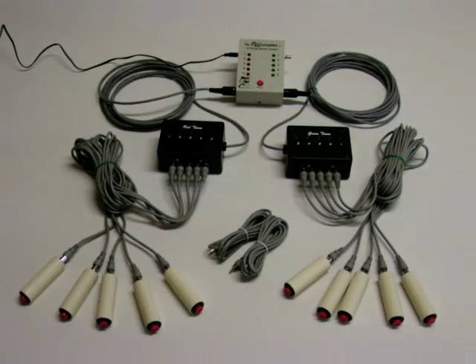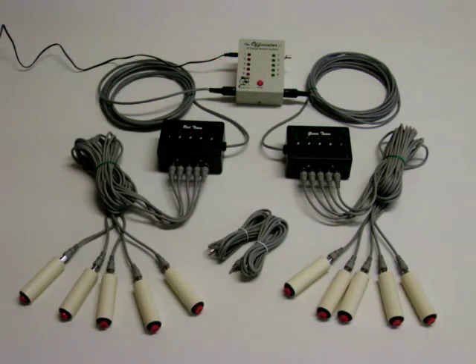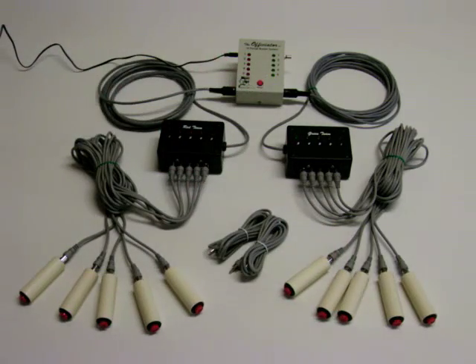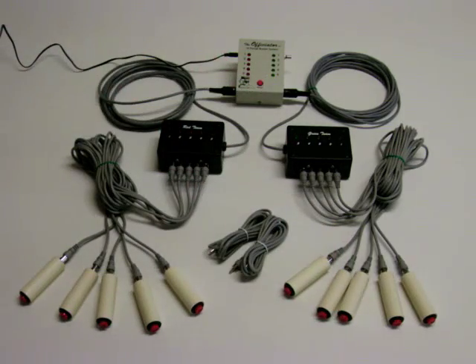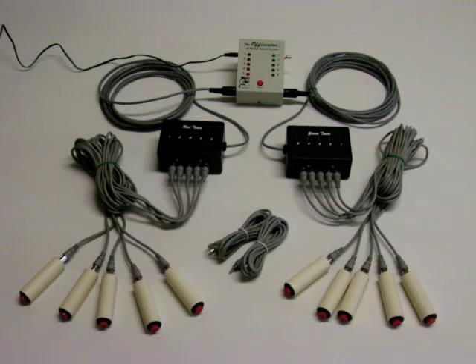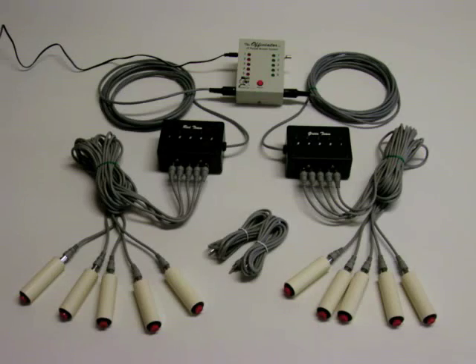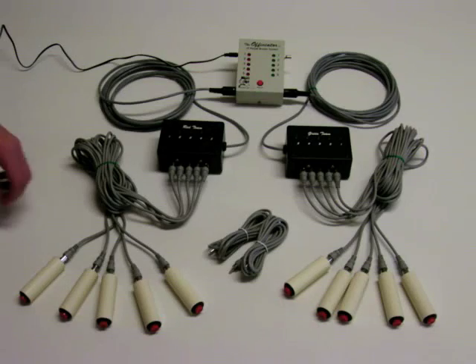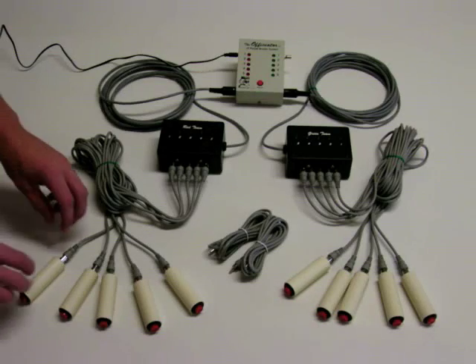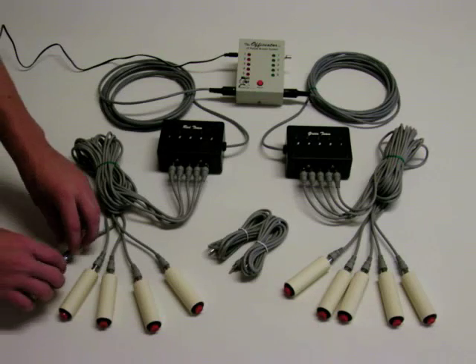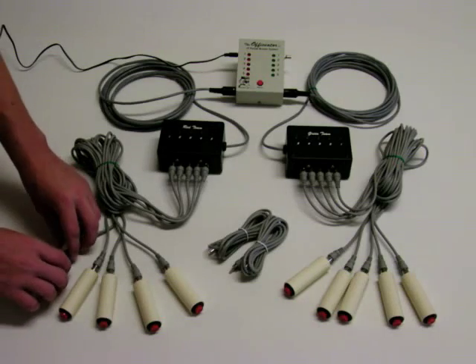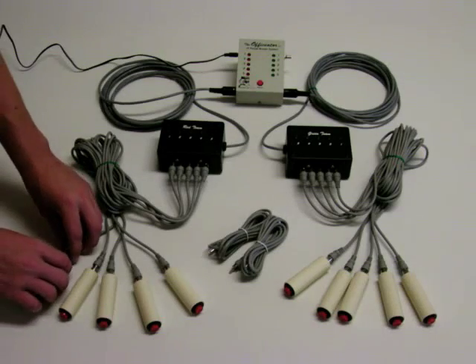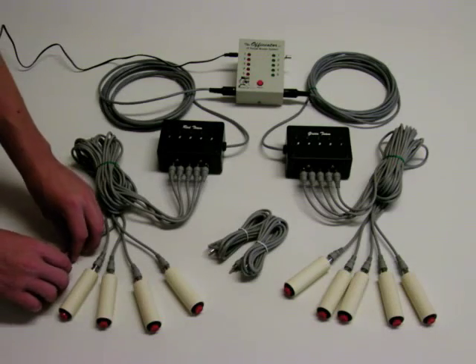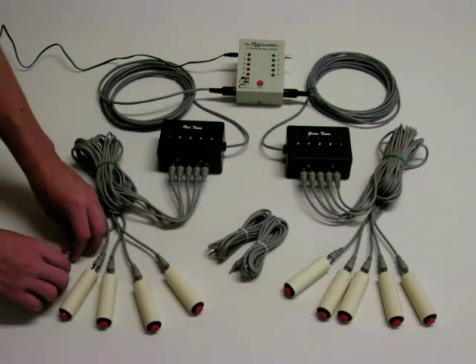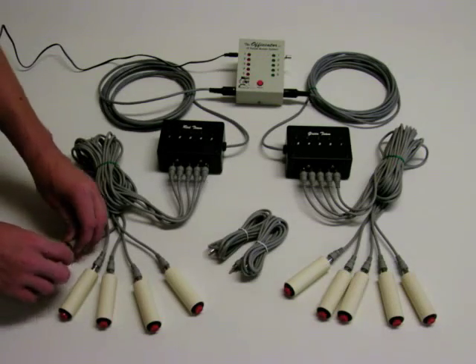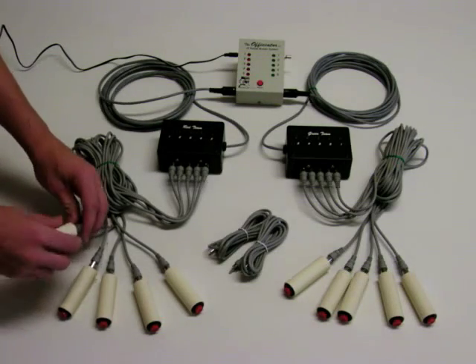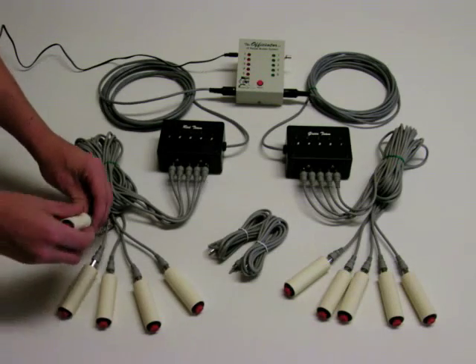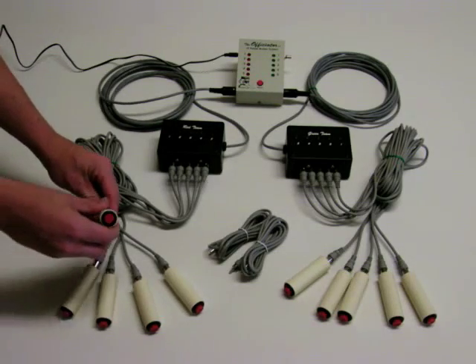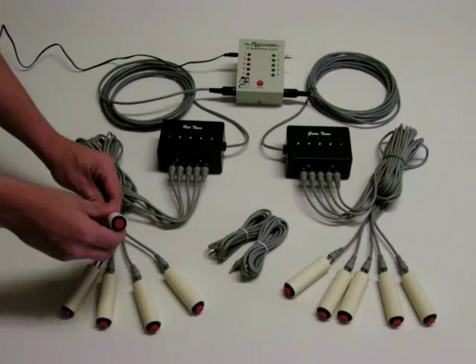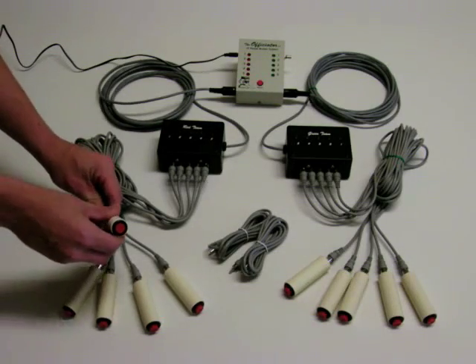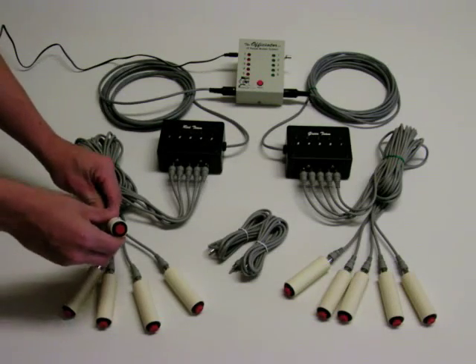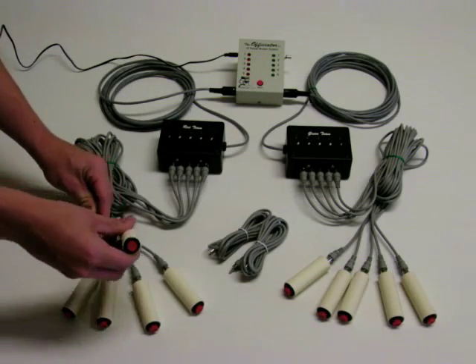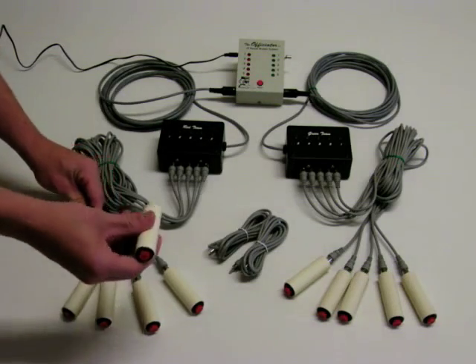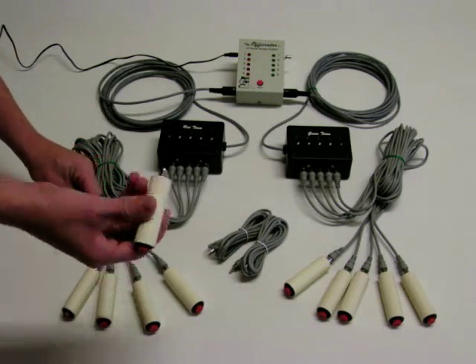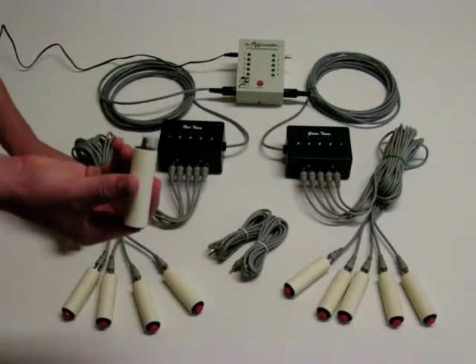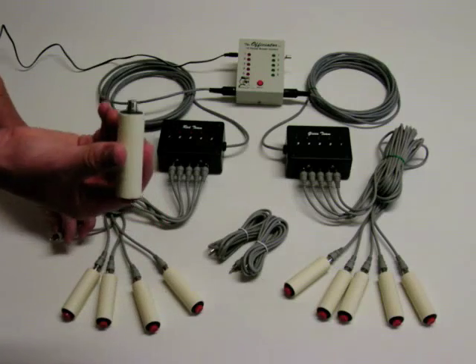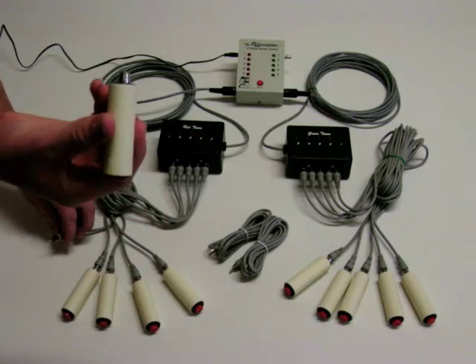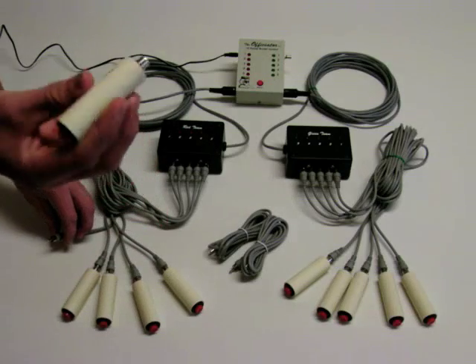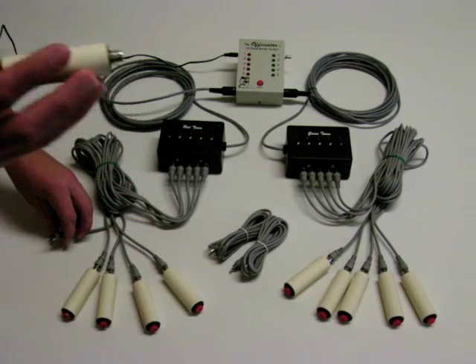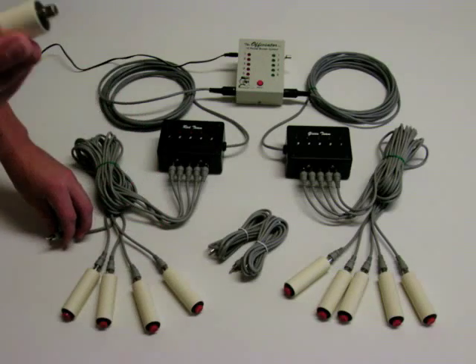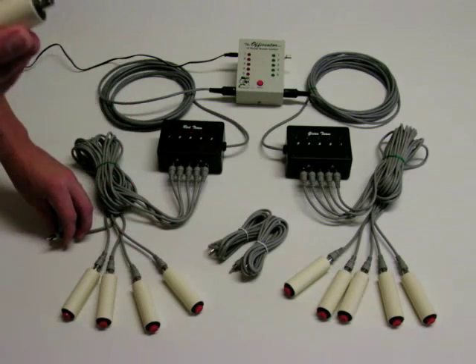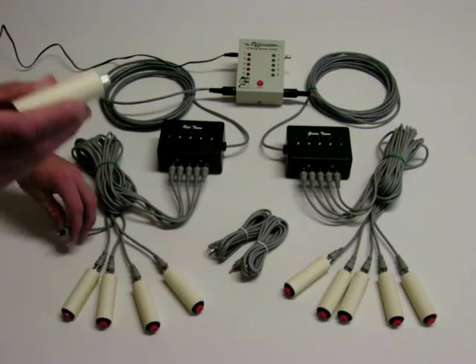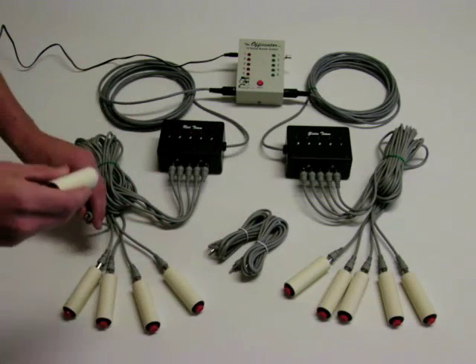The handheld cable can easily be replaced. Simply unplug and replace it with an extra one provided.